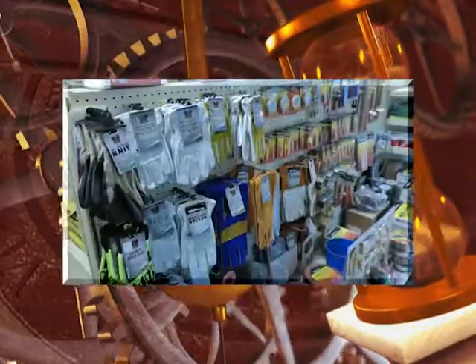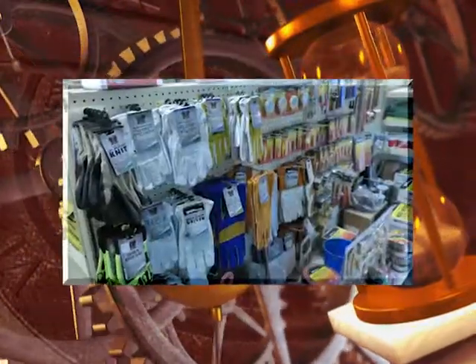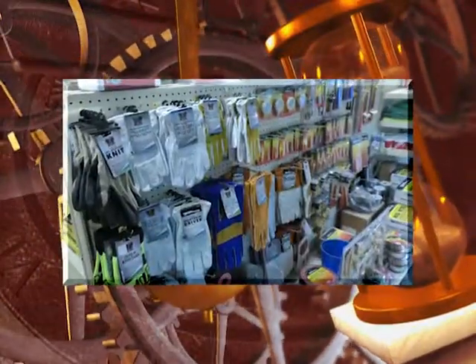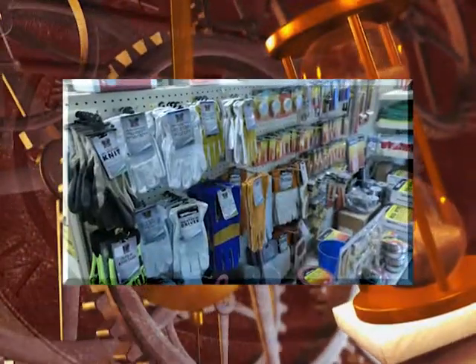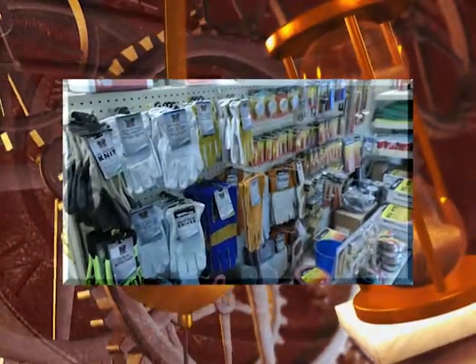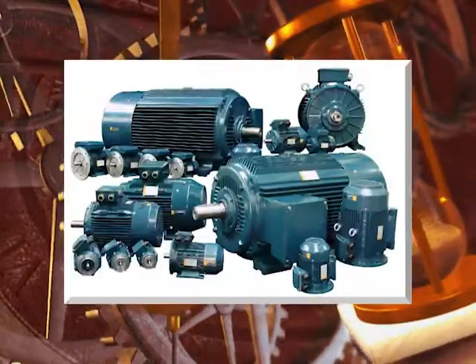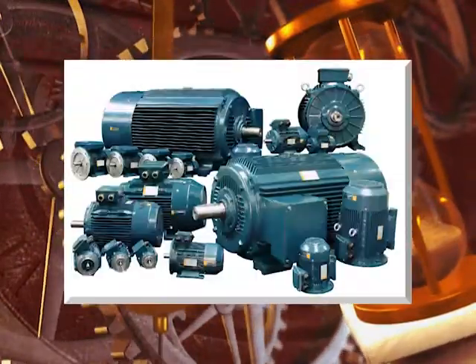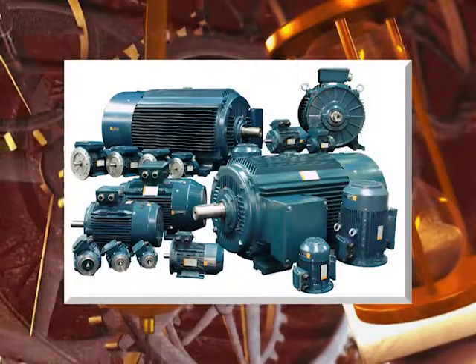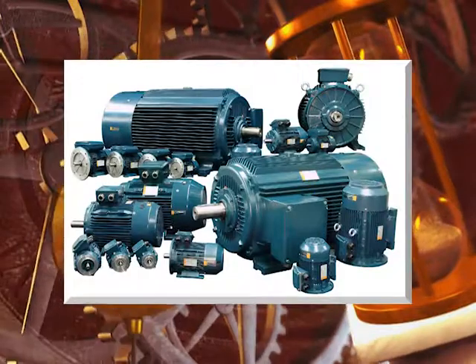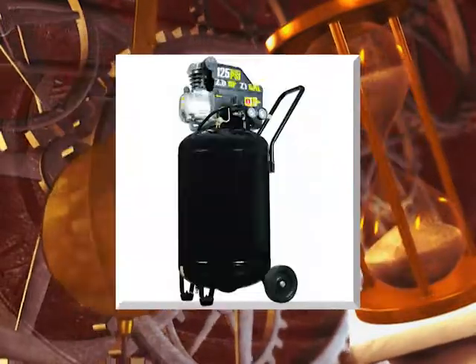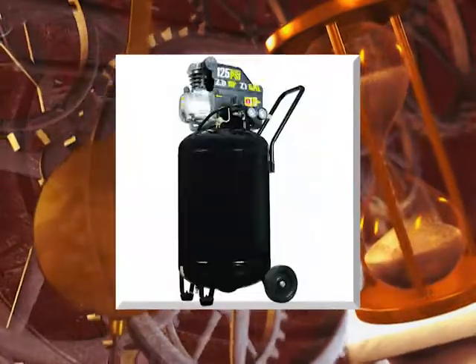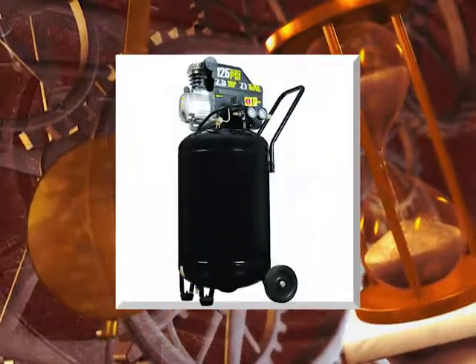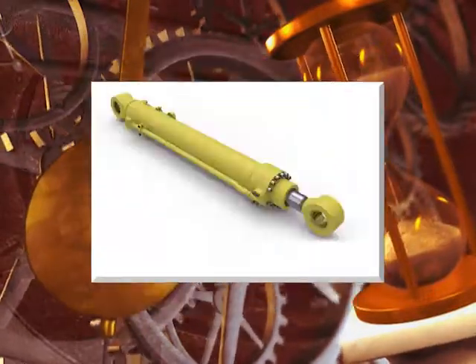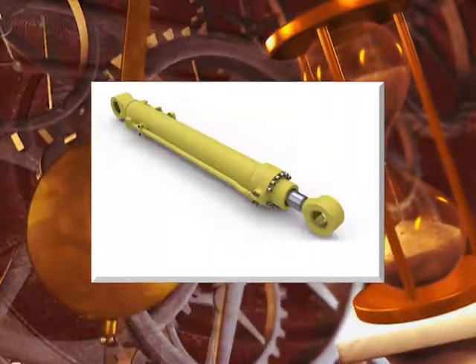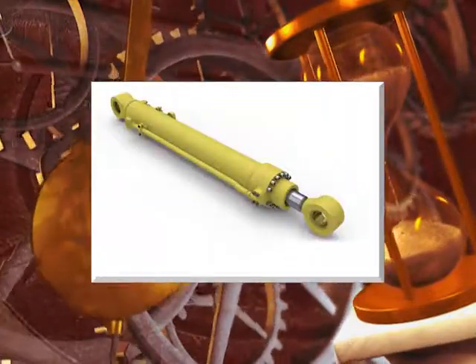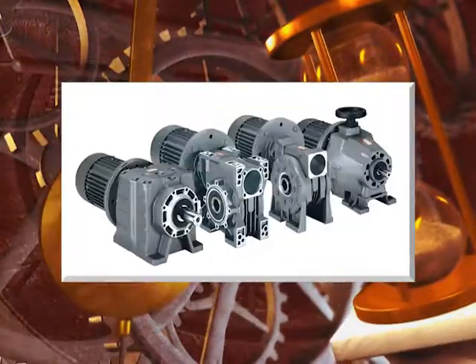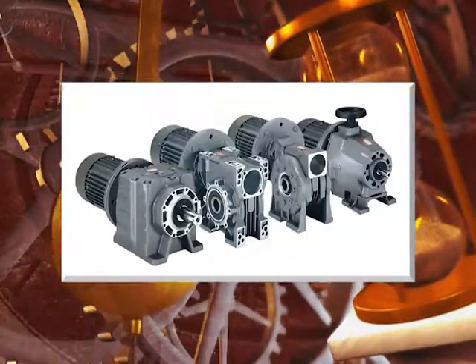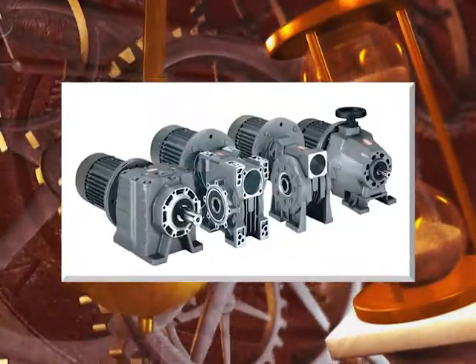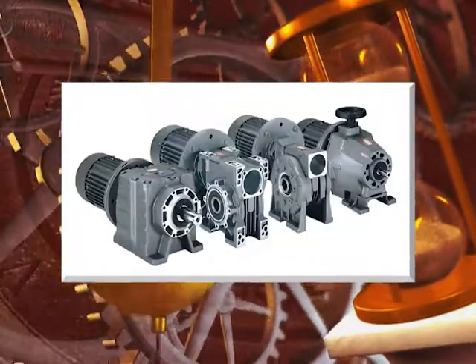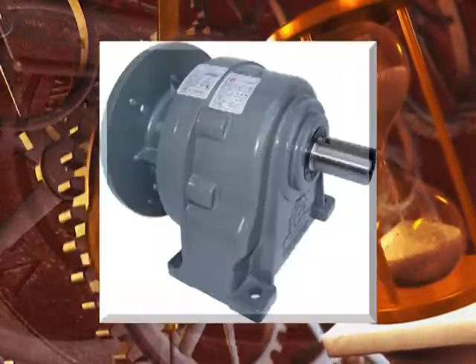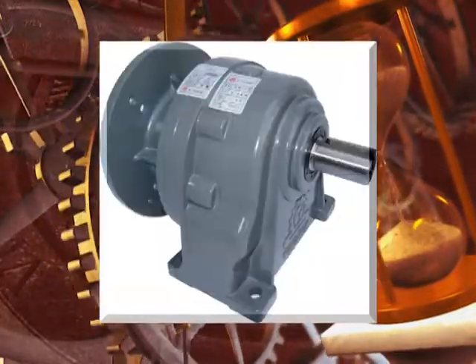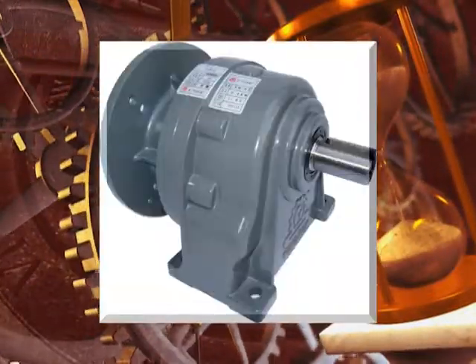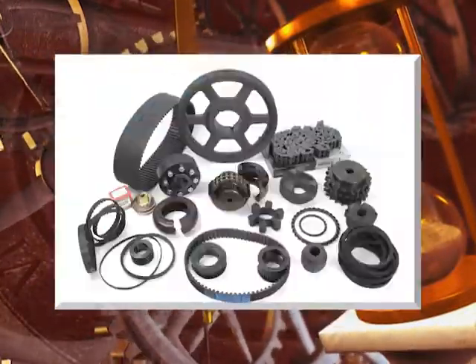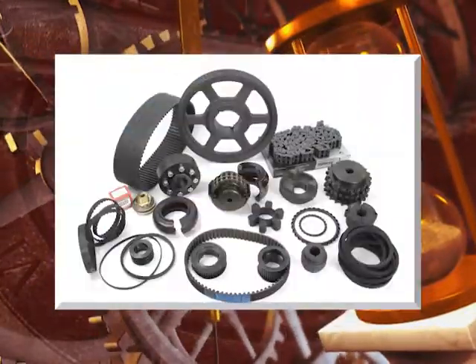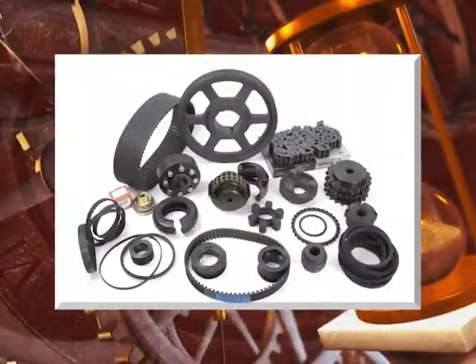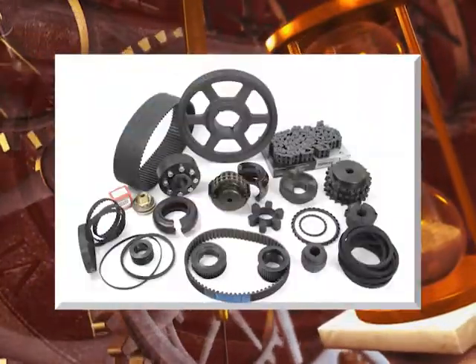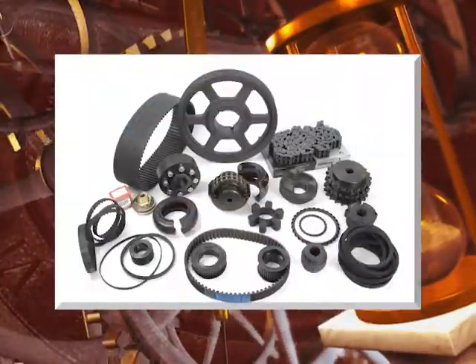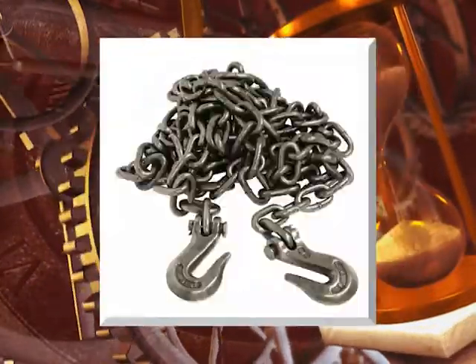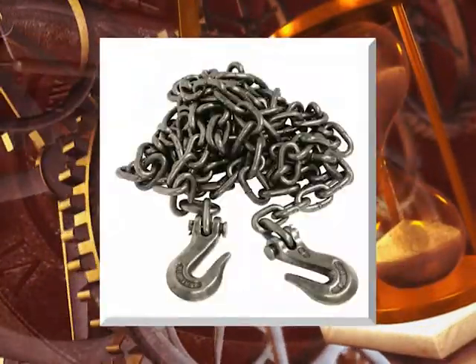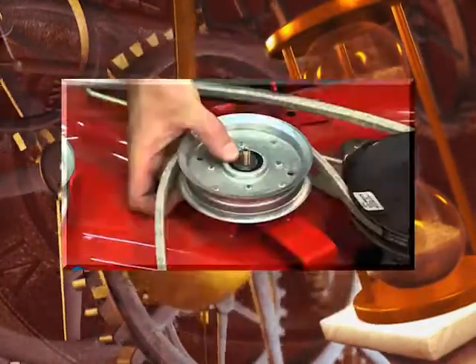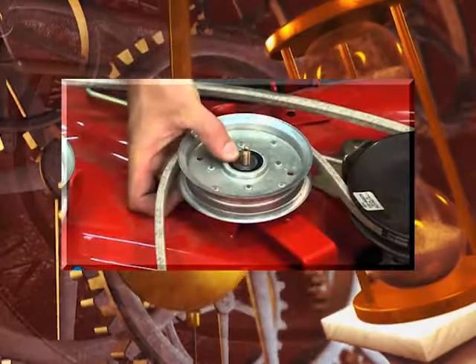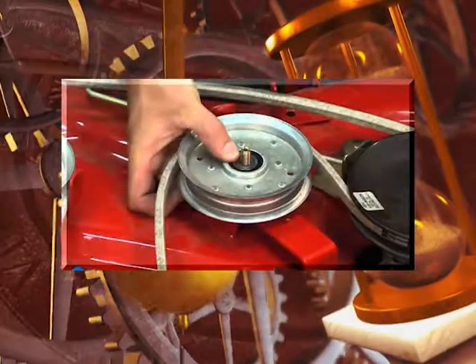Welding supplies, electric motors, compressors, hydraulics, gearboxes, speed reducers, sprockets, chain and mower belts.